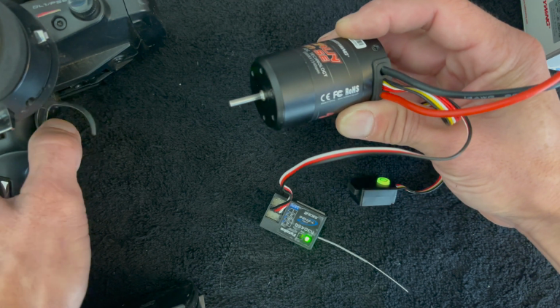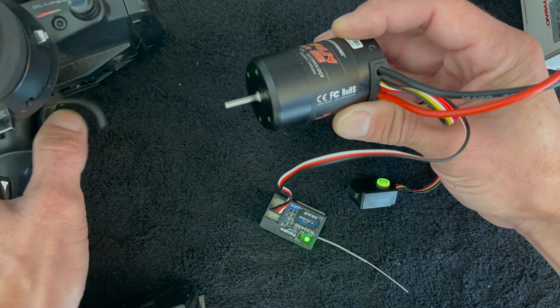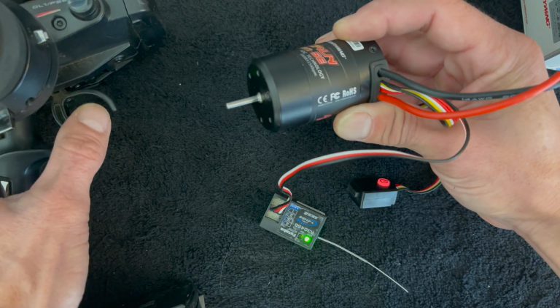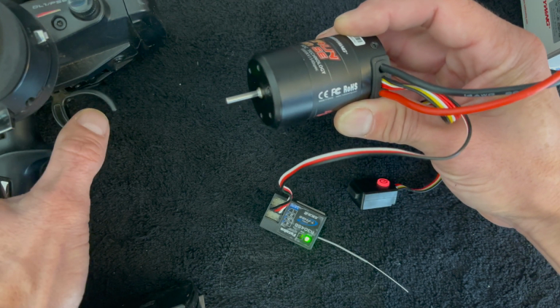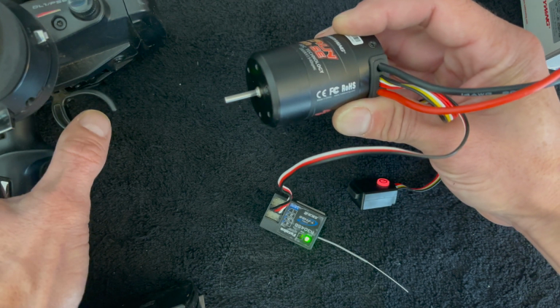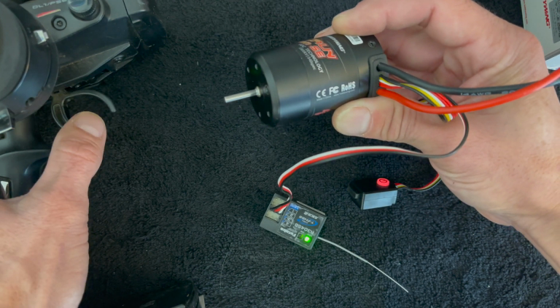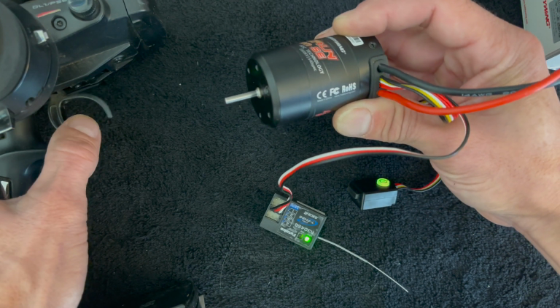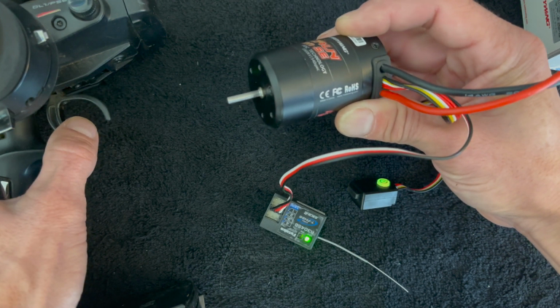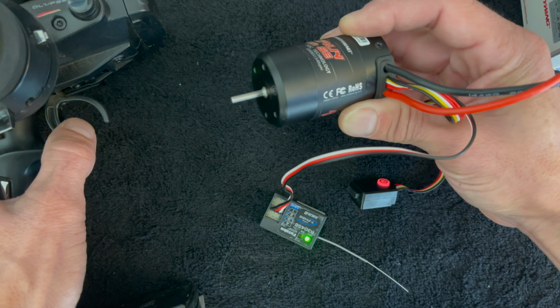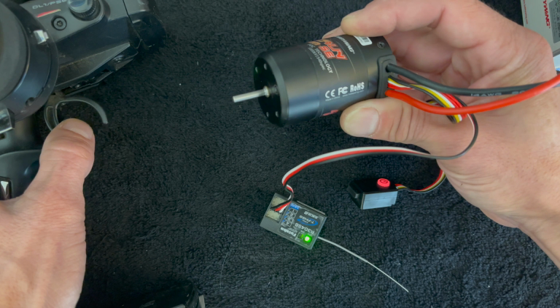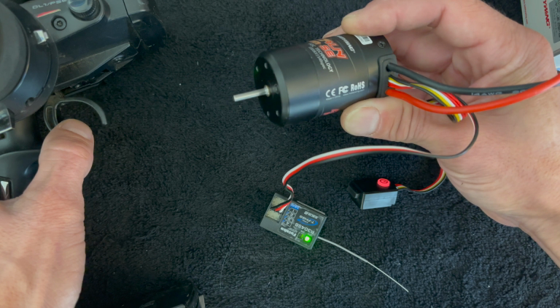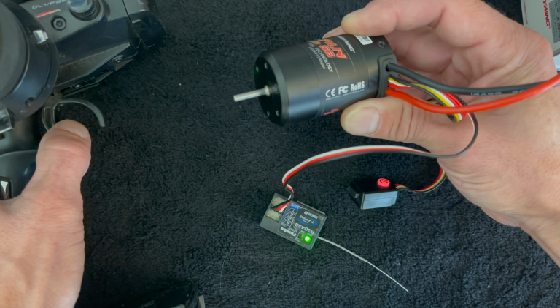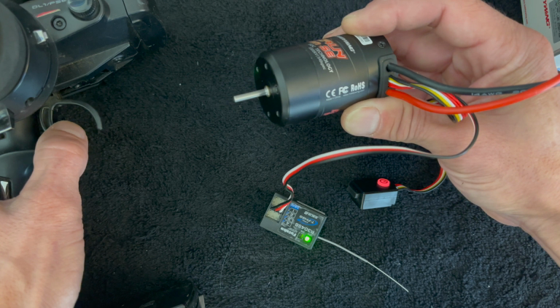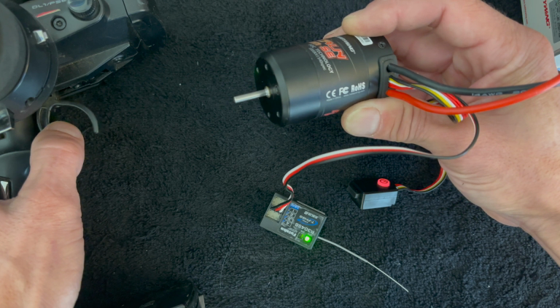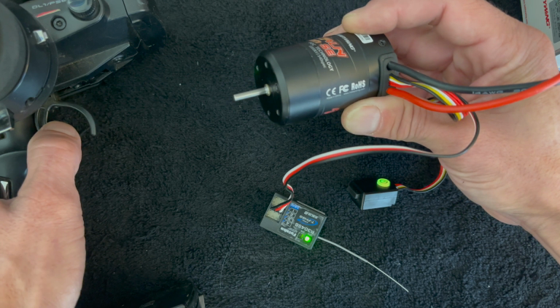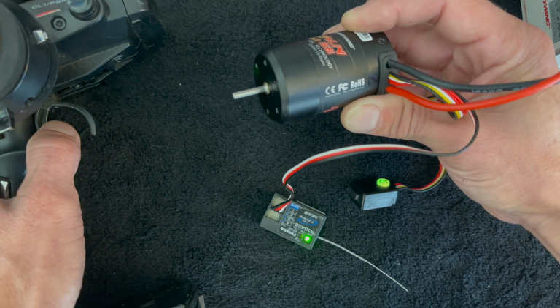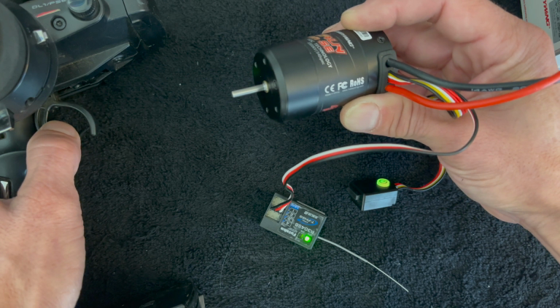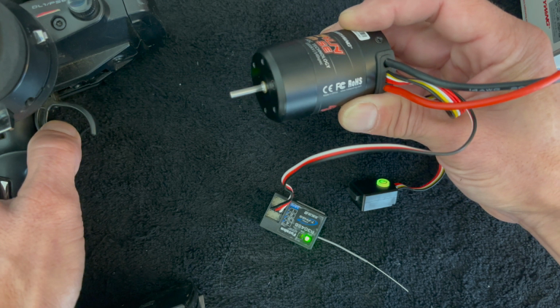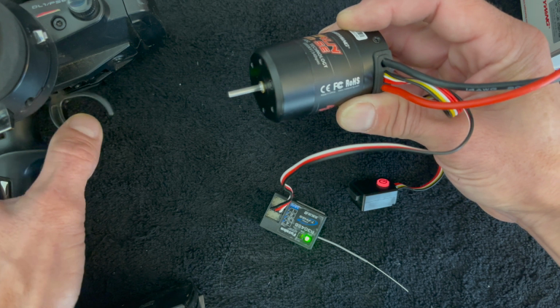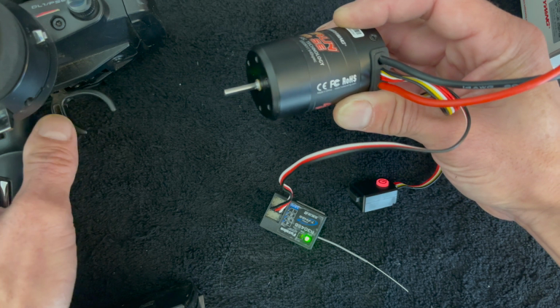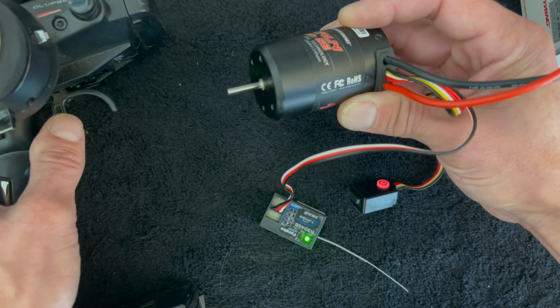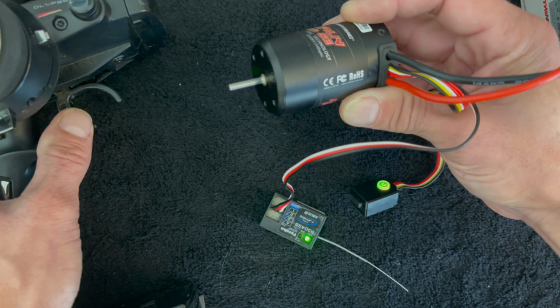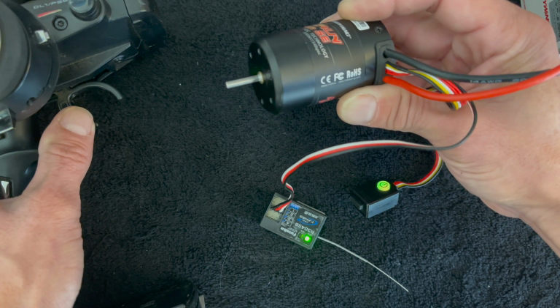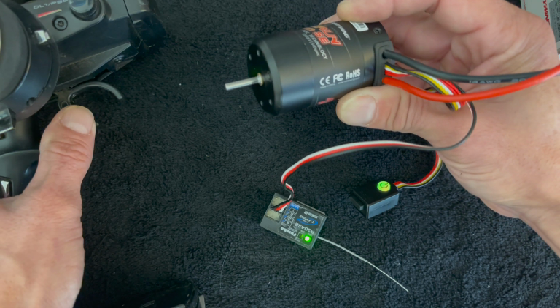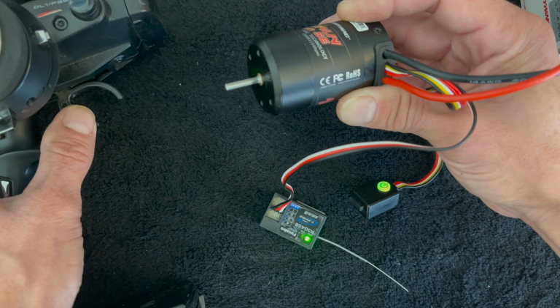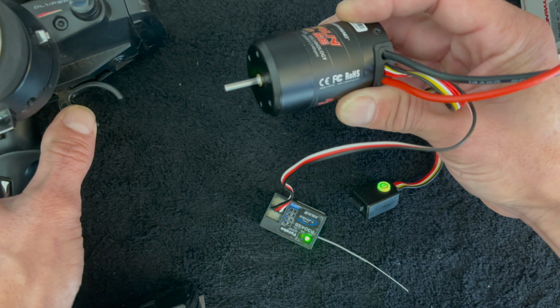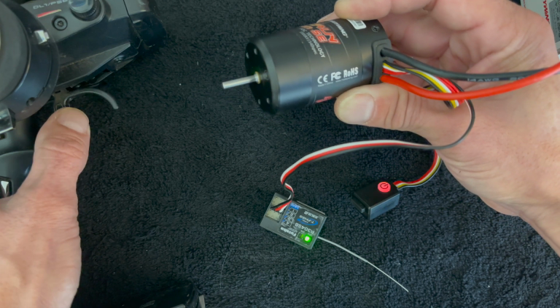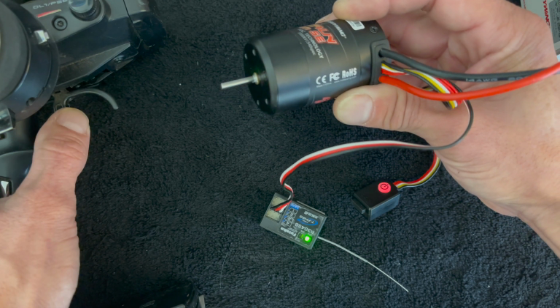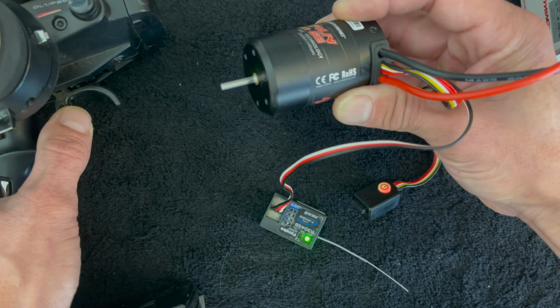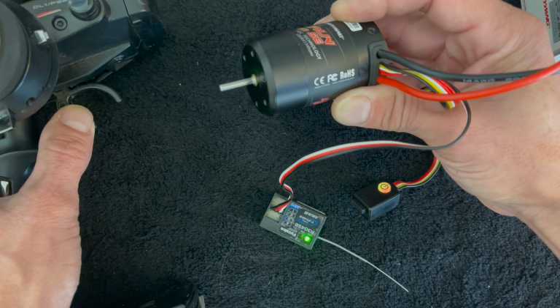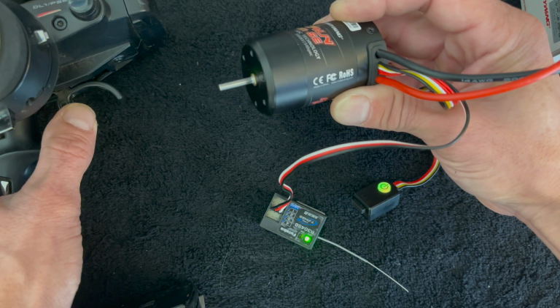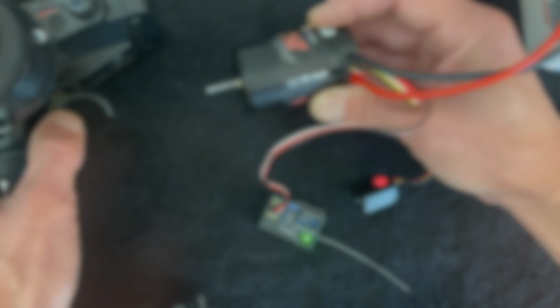You can see neutral is red, and as you go through the range it blinks. When you get to full throttle it's solid, and in reverse it does that same process.